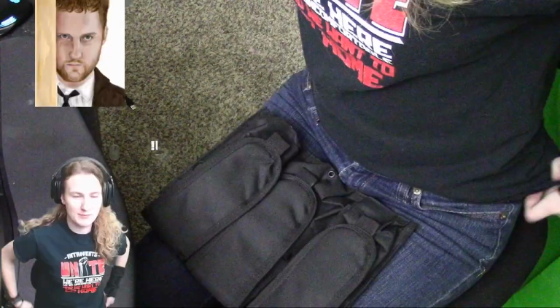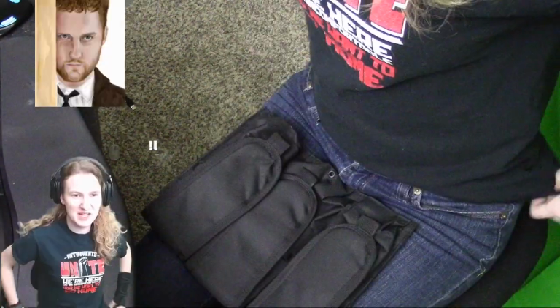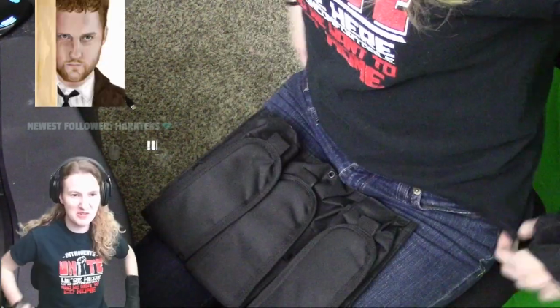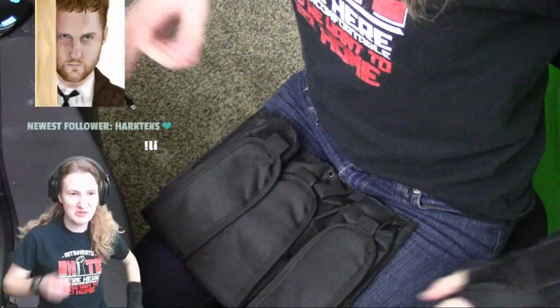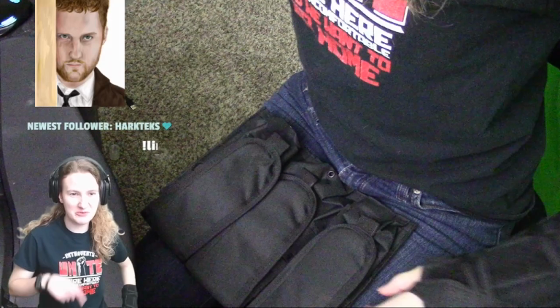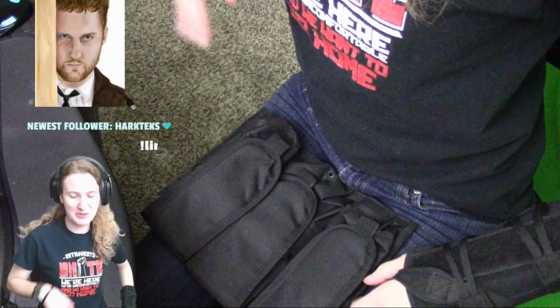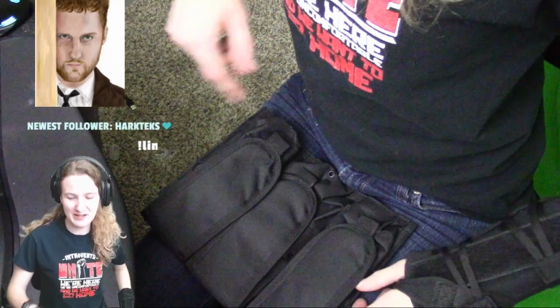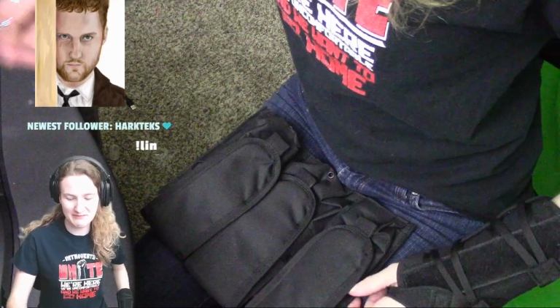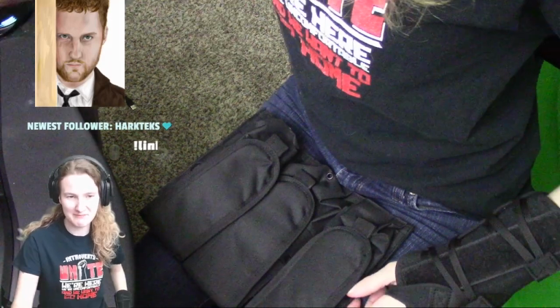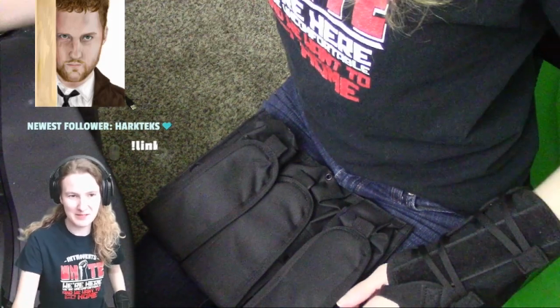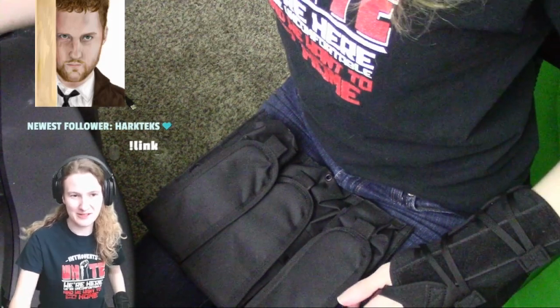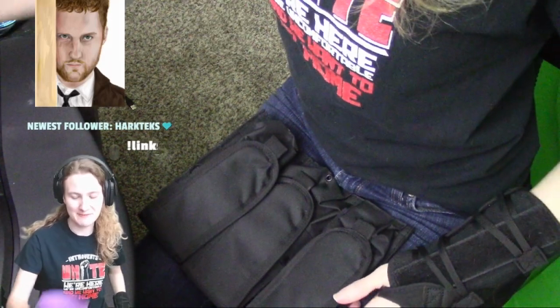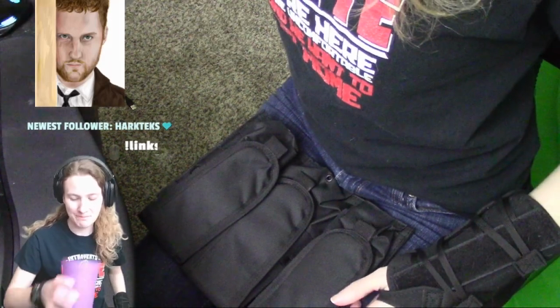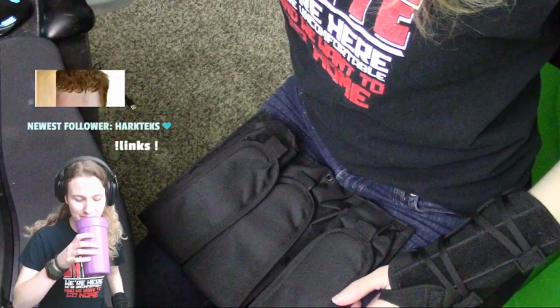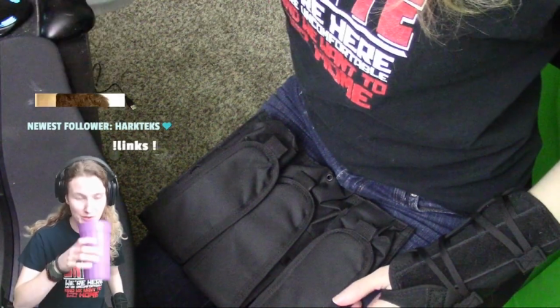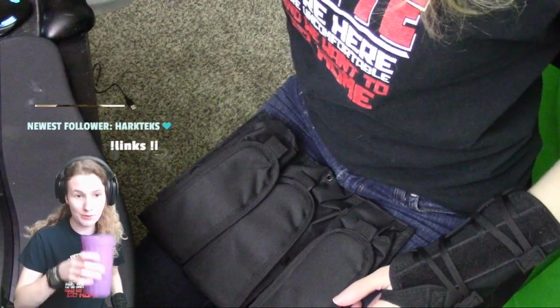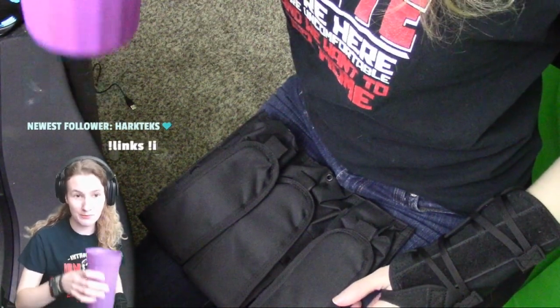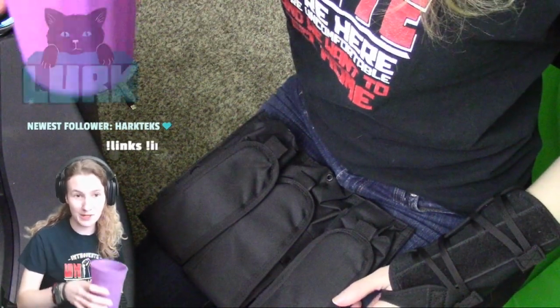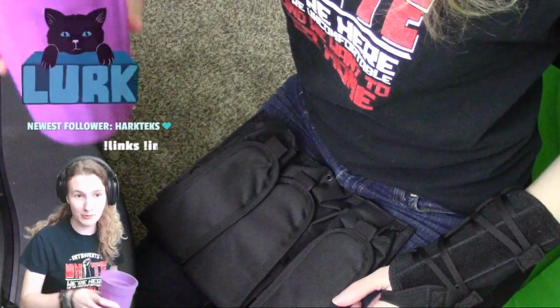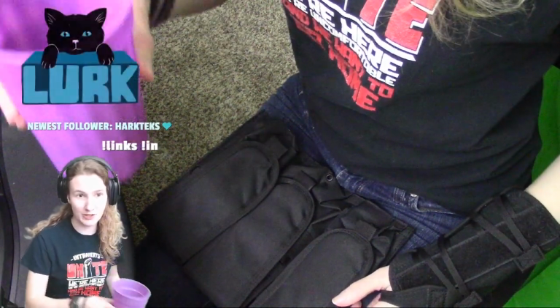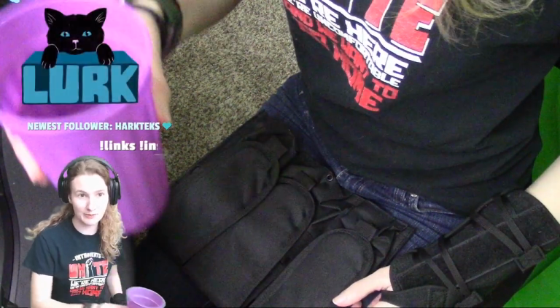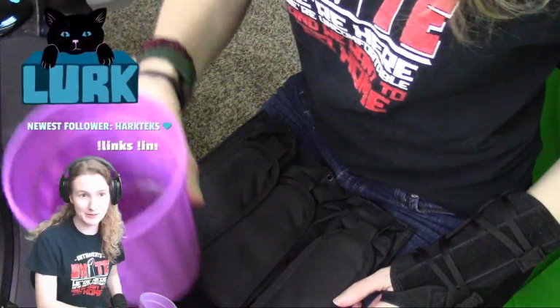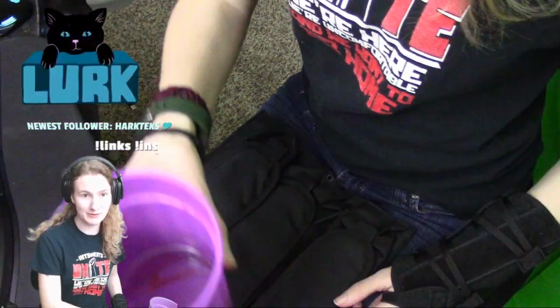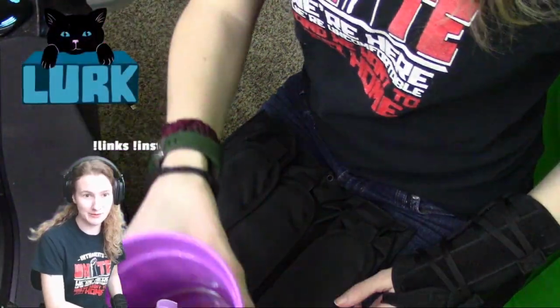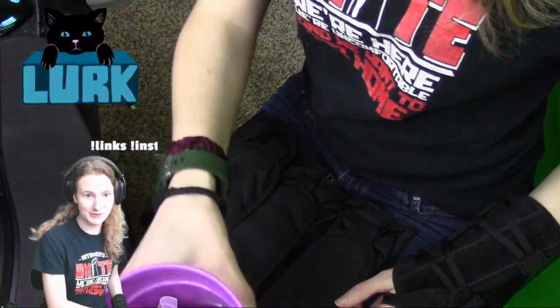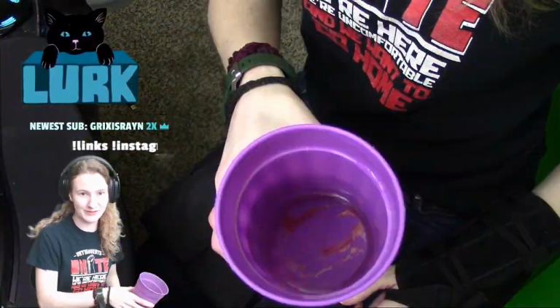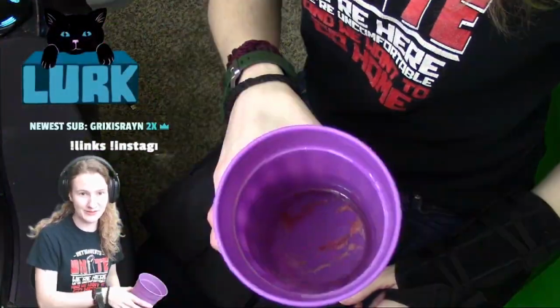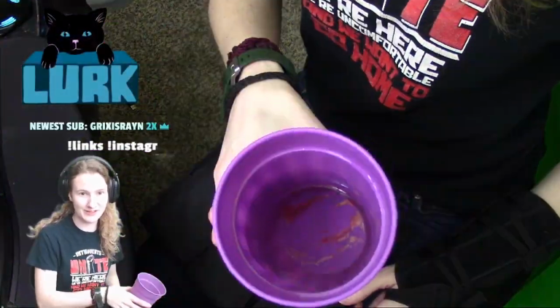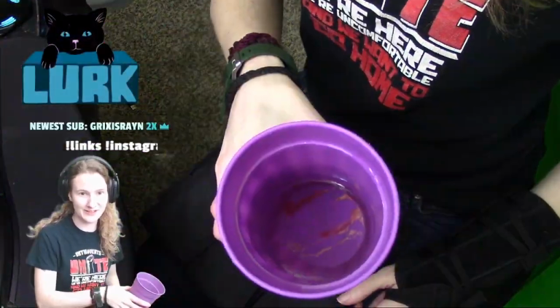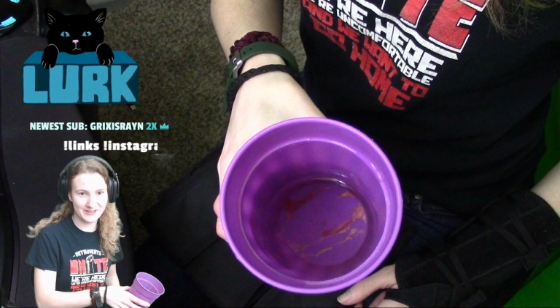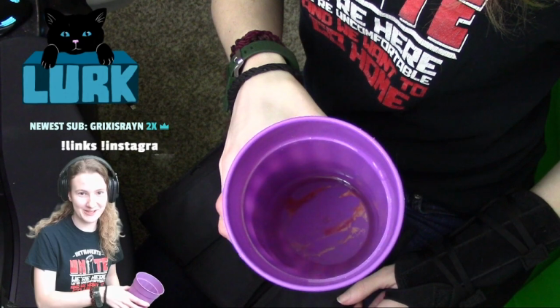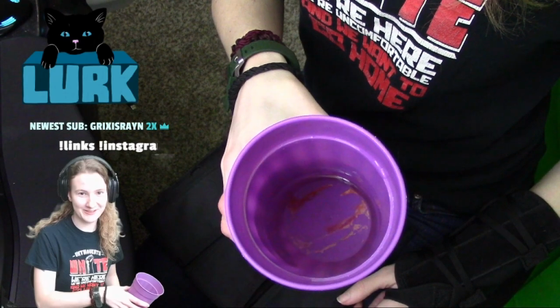Don't wear new clothes while you're painting — step one. Don't put paint in your water cup — step two. Old stains. There we go.